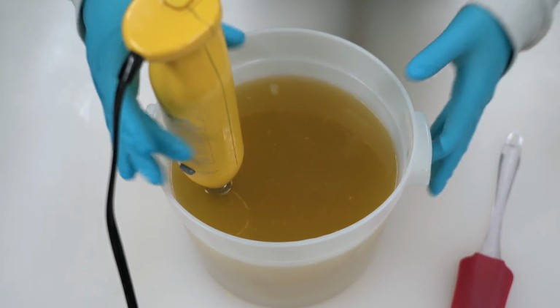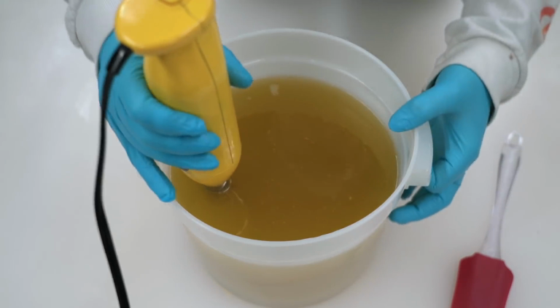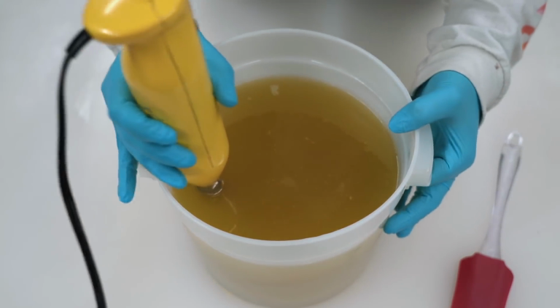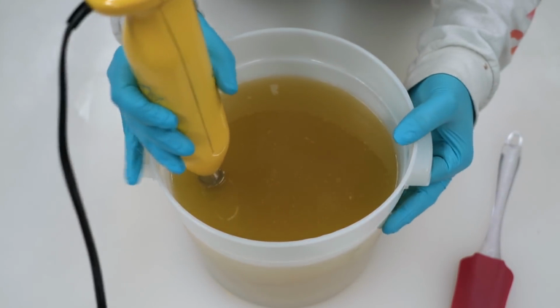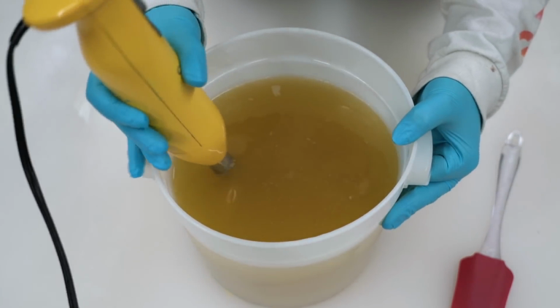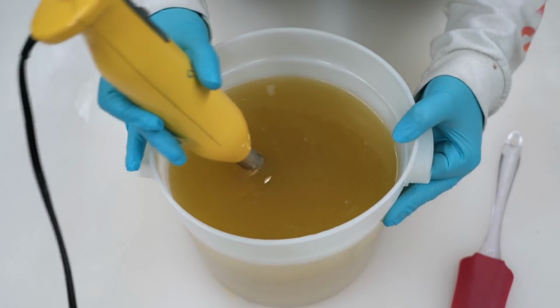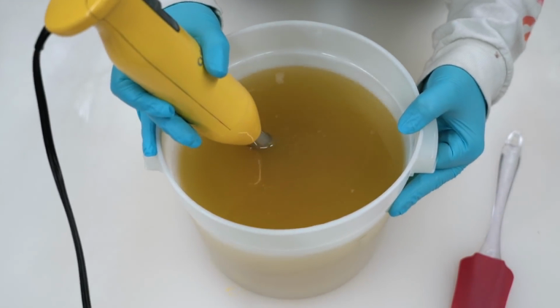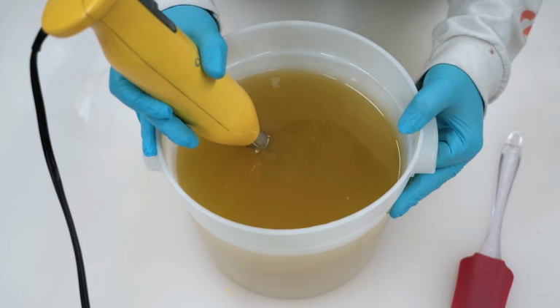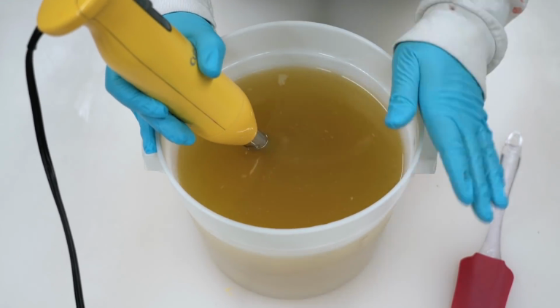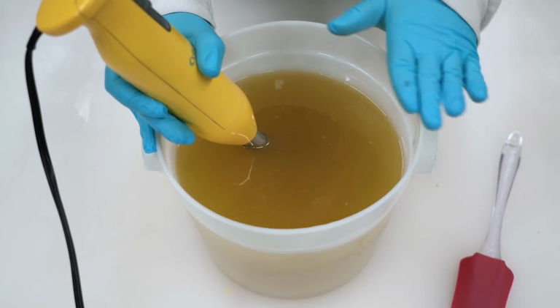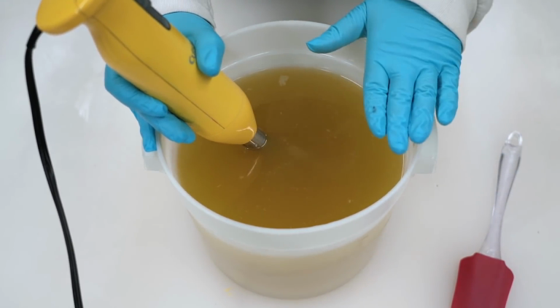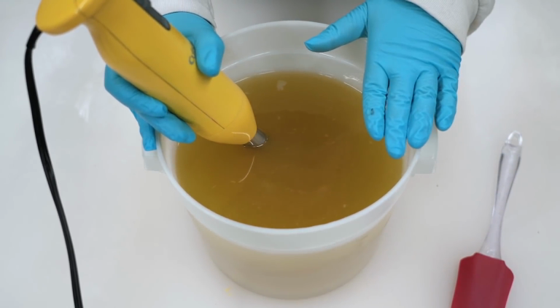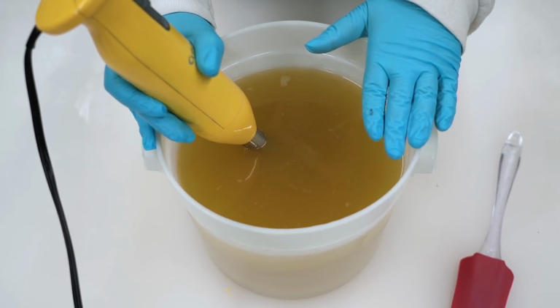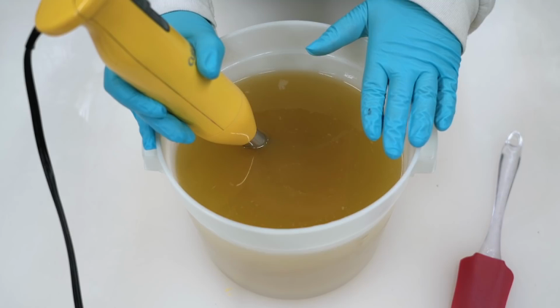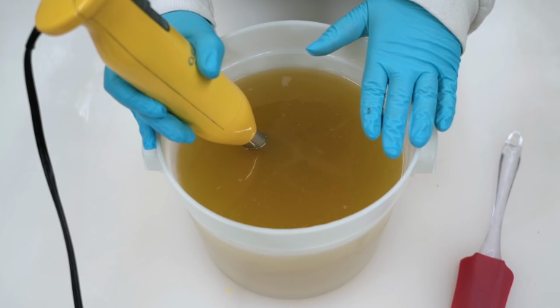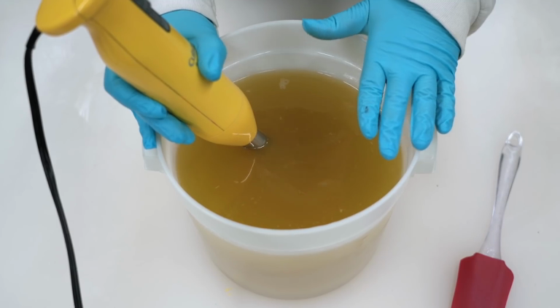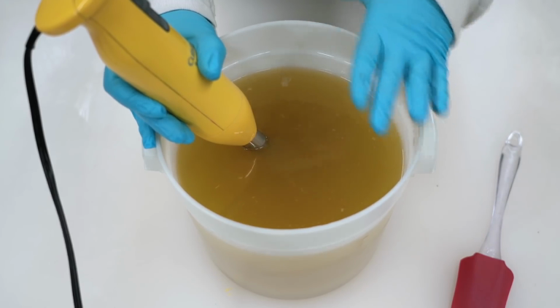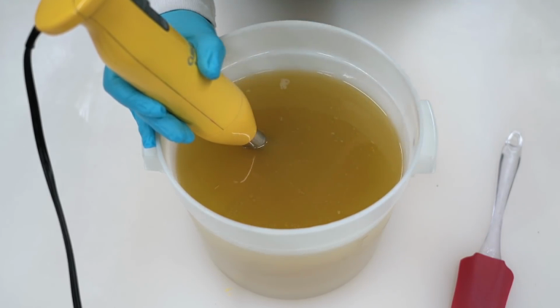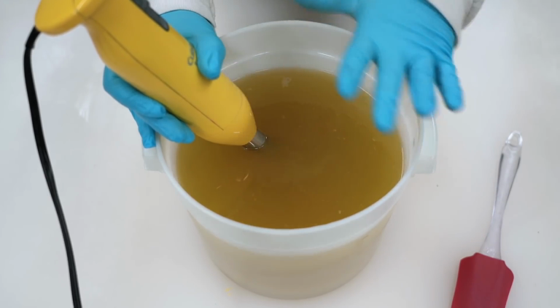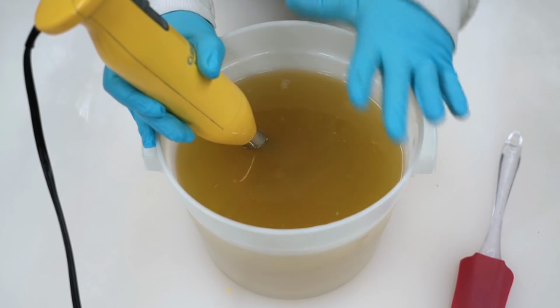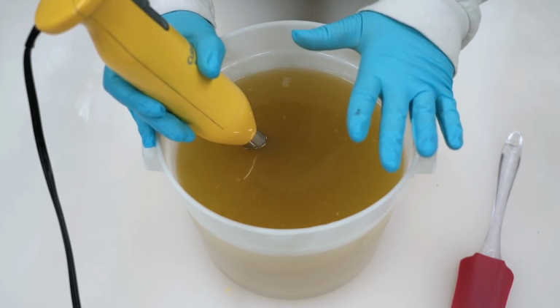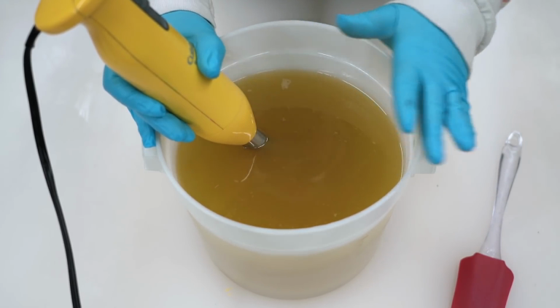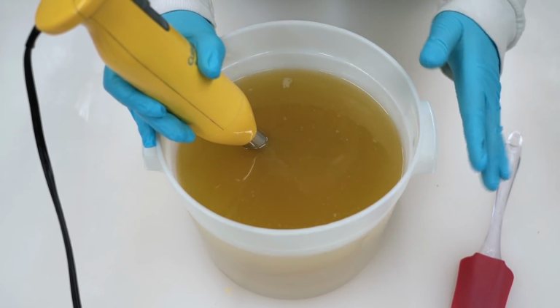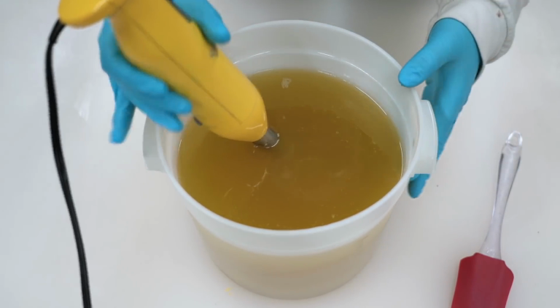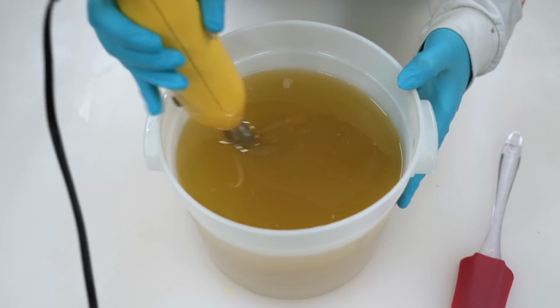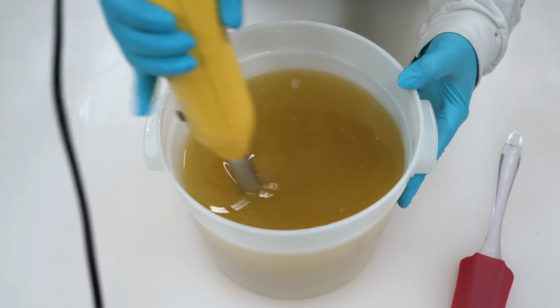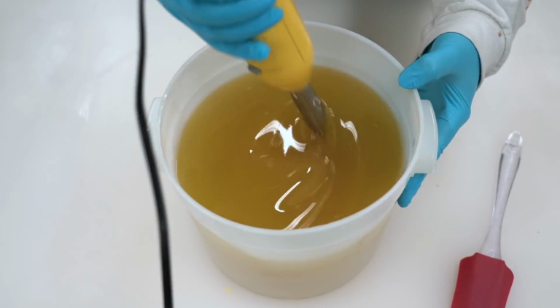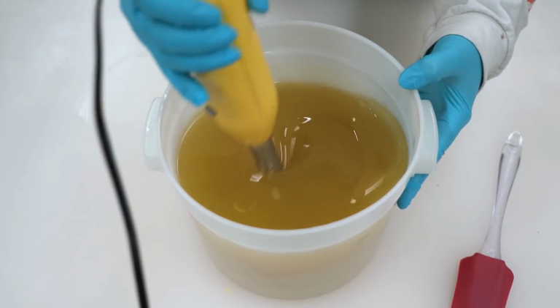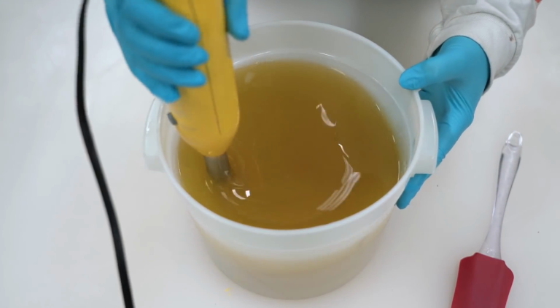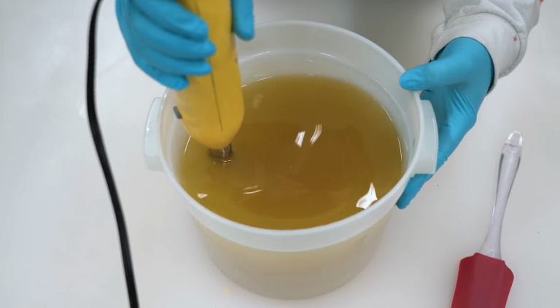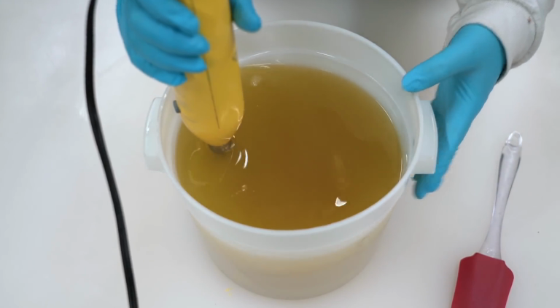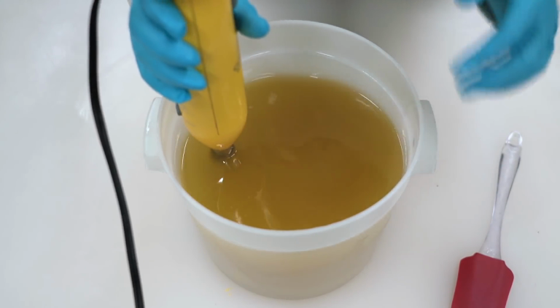I'm going to blend this up until just past emulsion. I have lots of accent colors that I'm using today so I want it to be pretty watery.